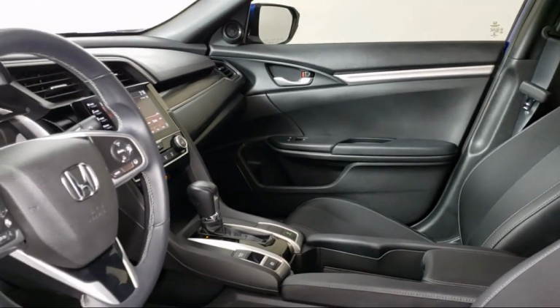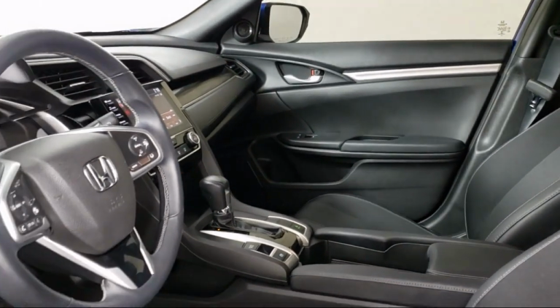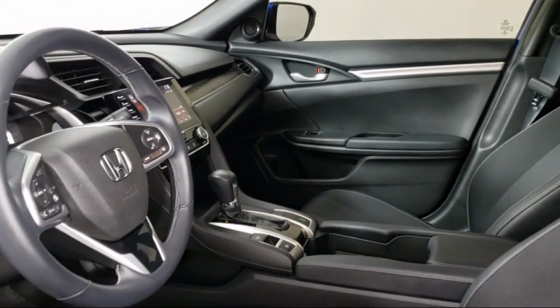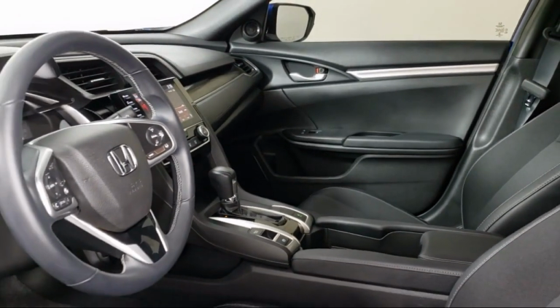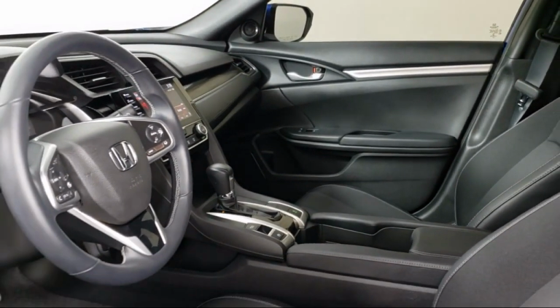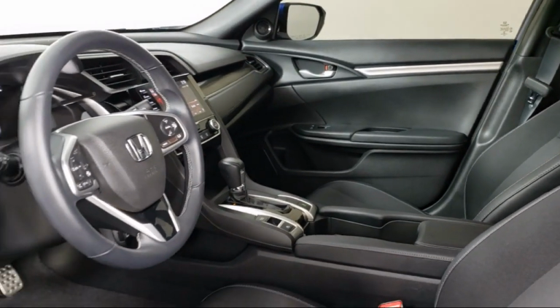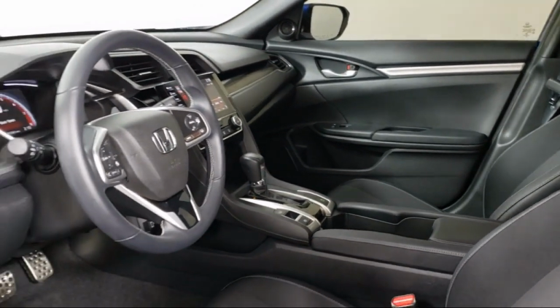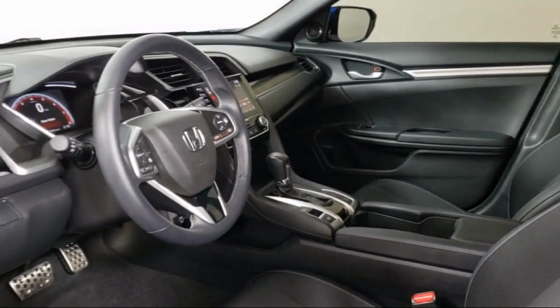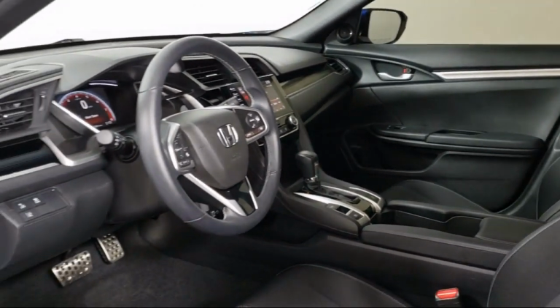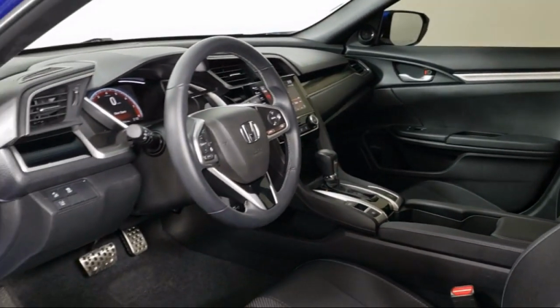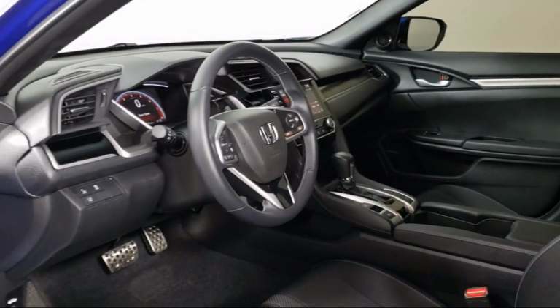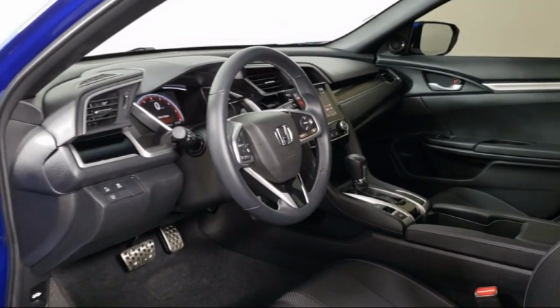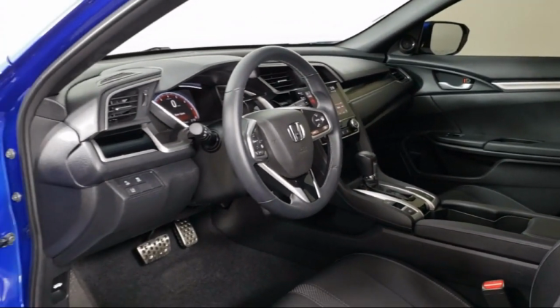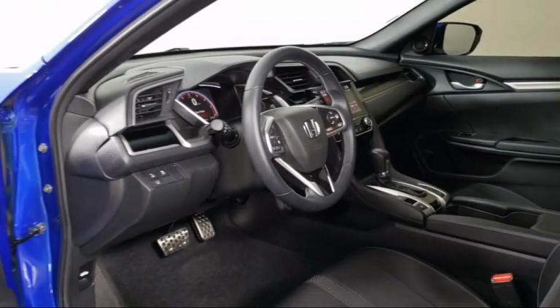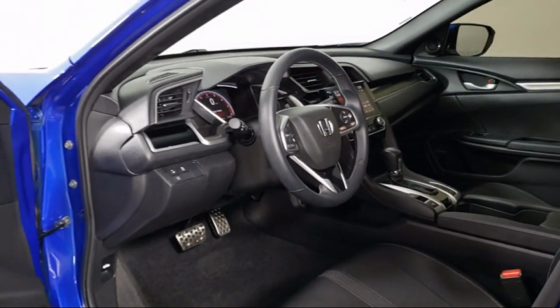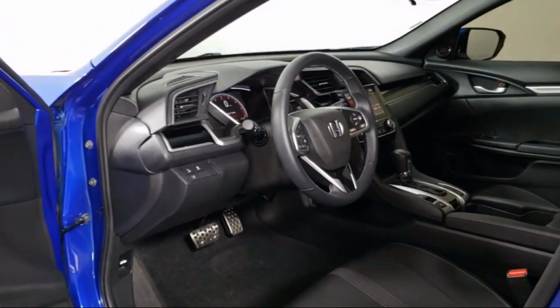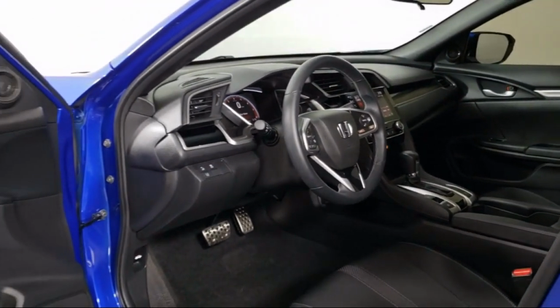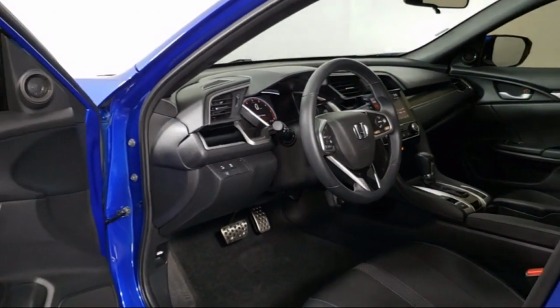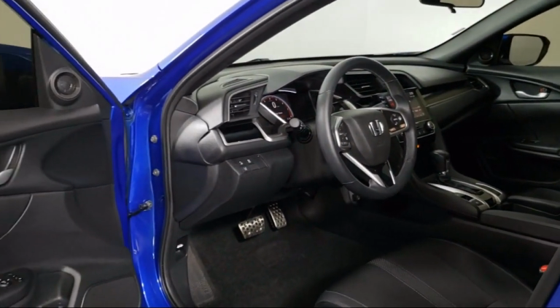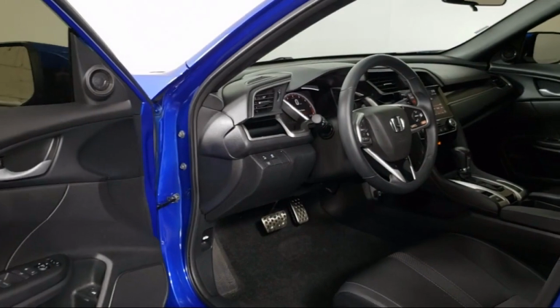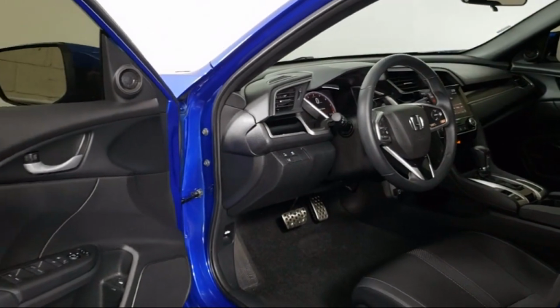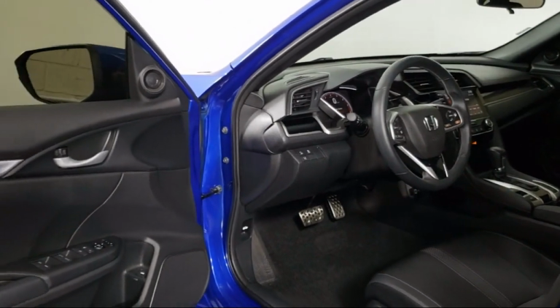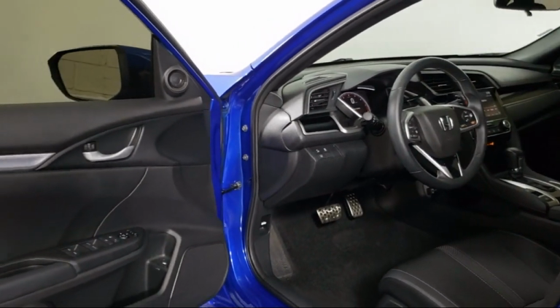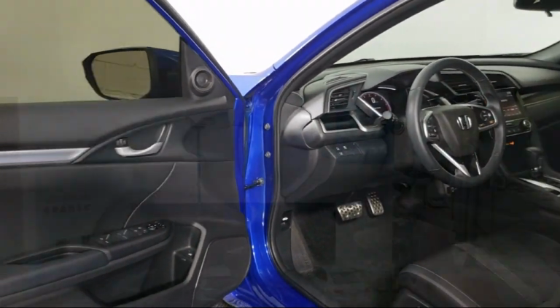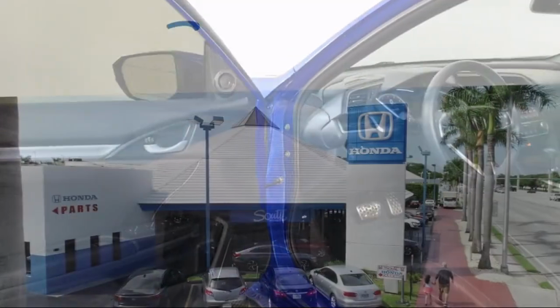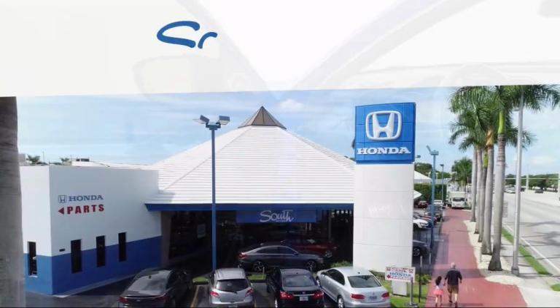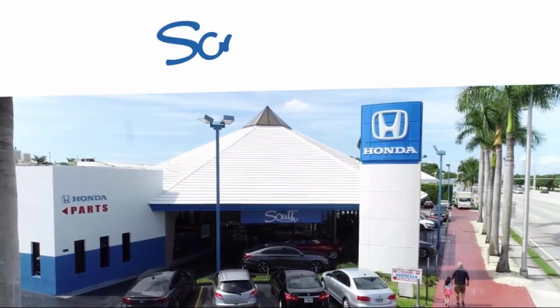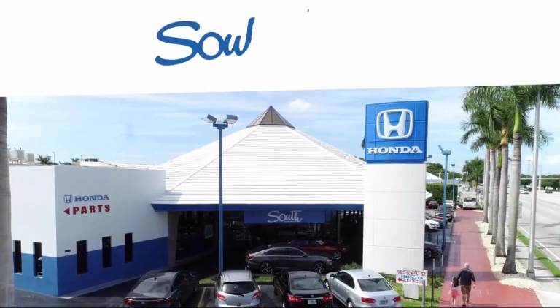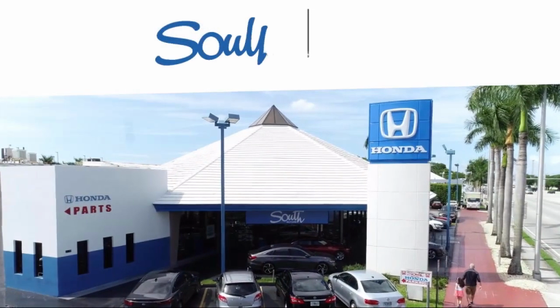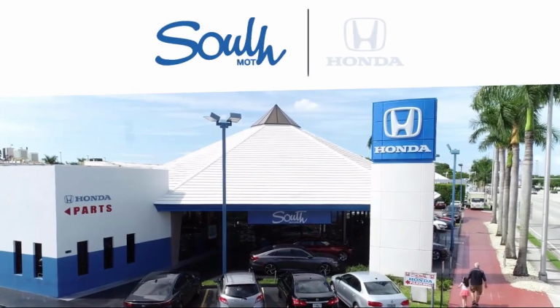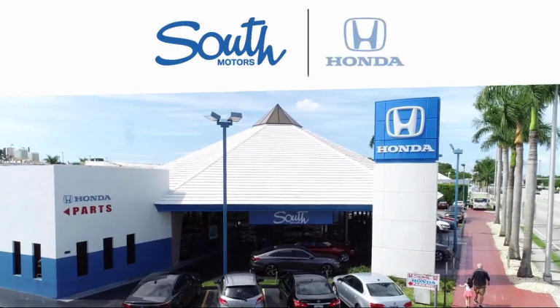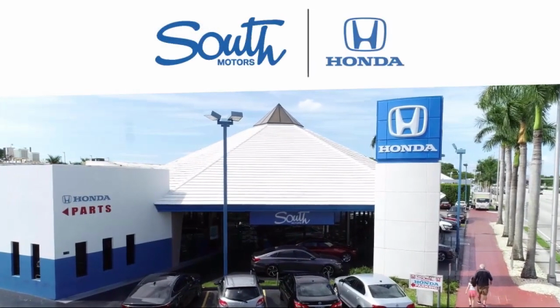So come join the family. We're located at 16165 South Dixie Highway in Miami.